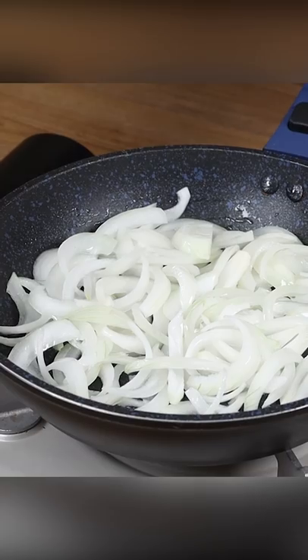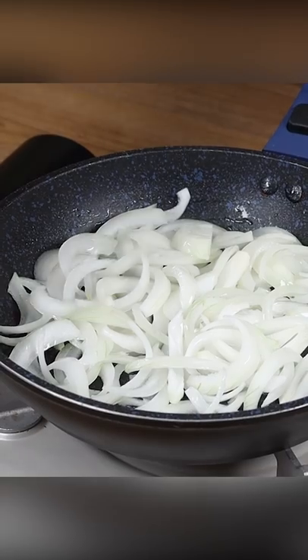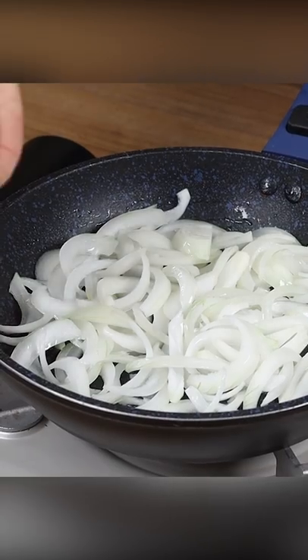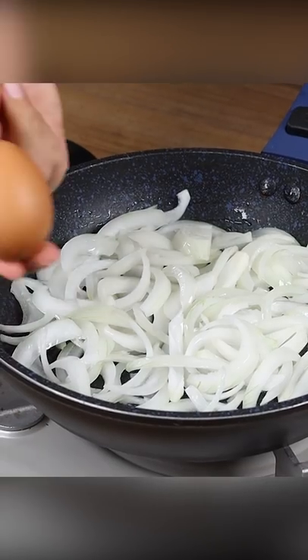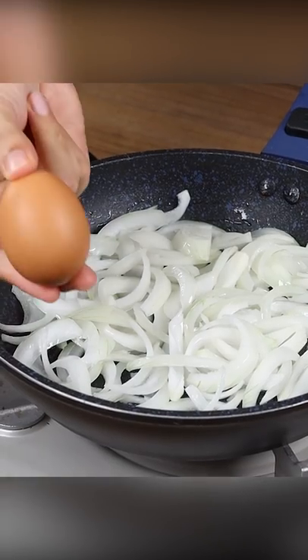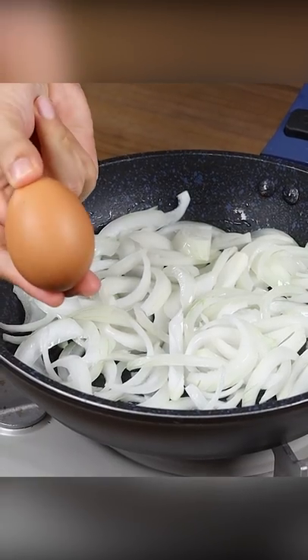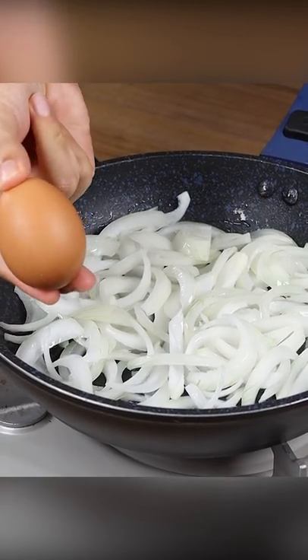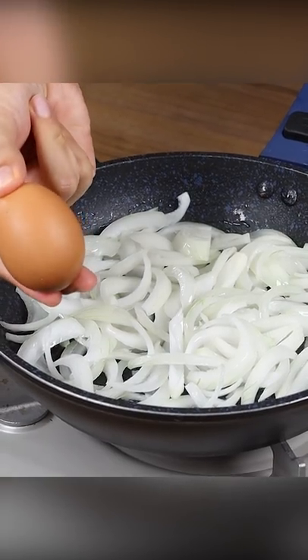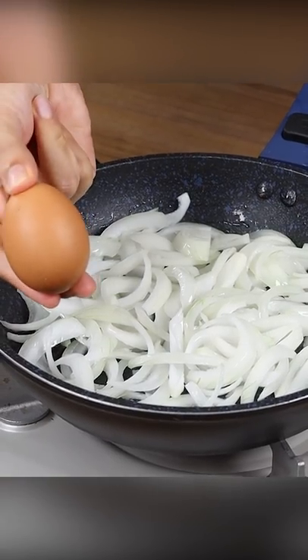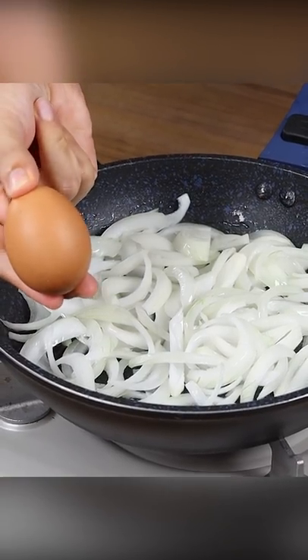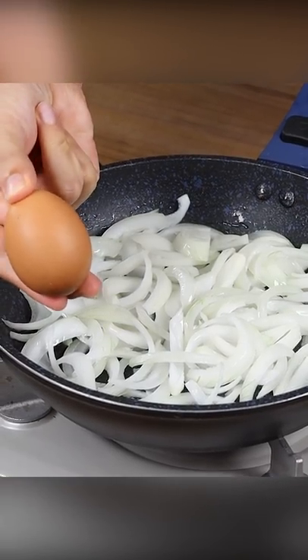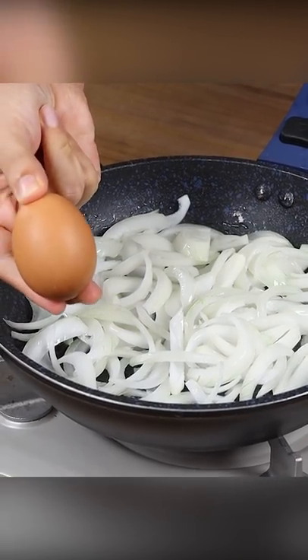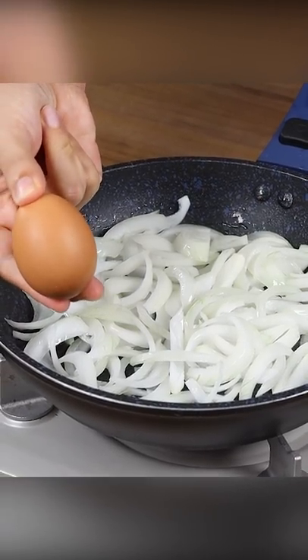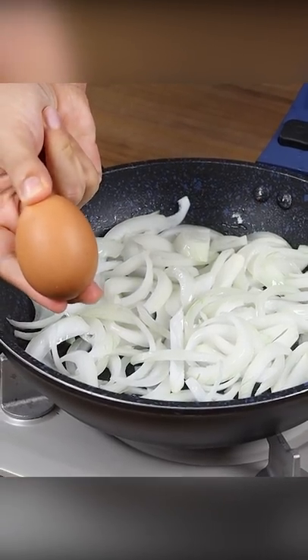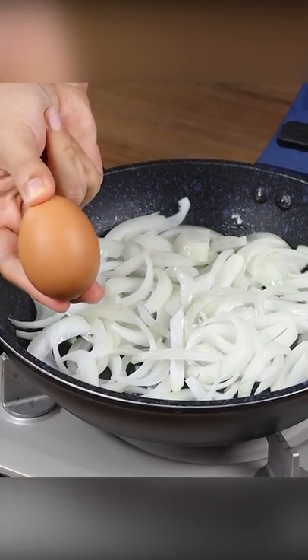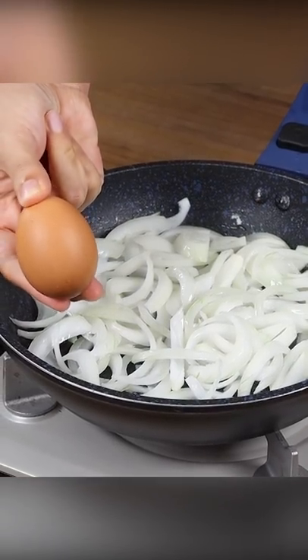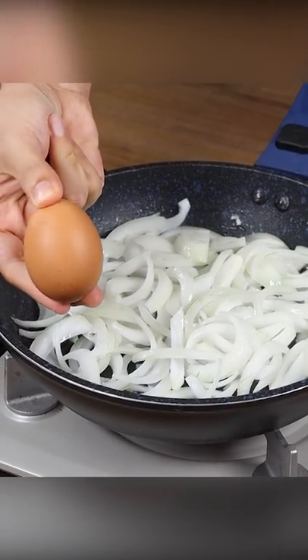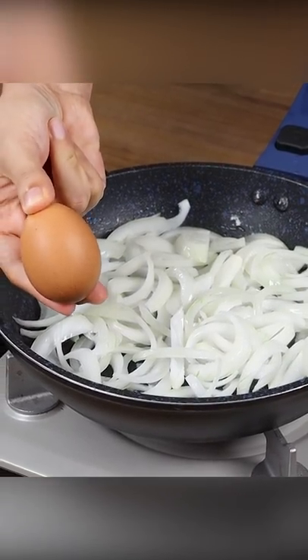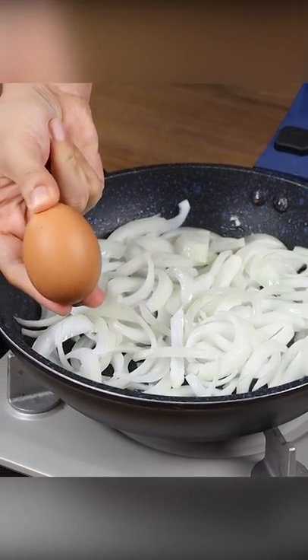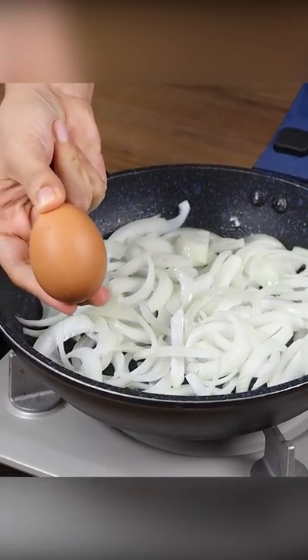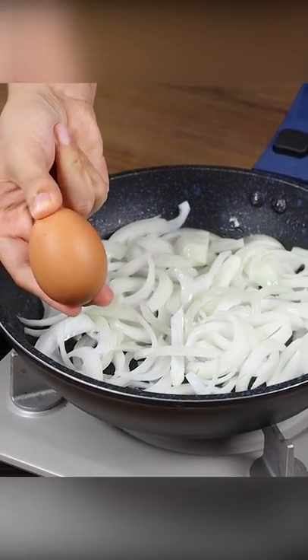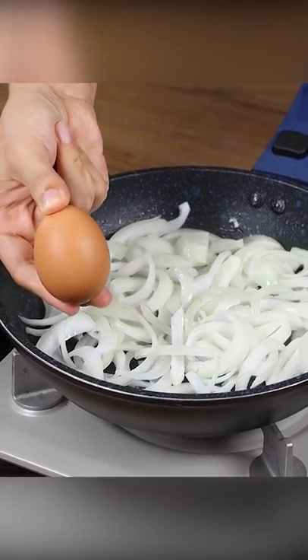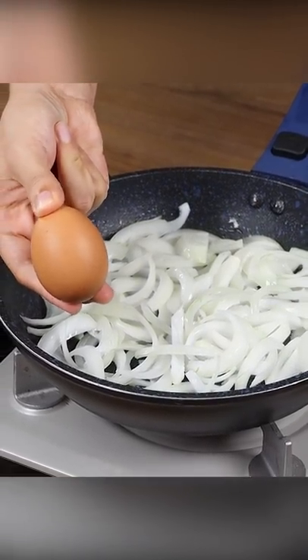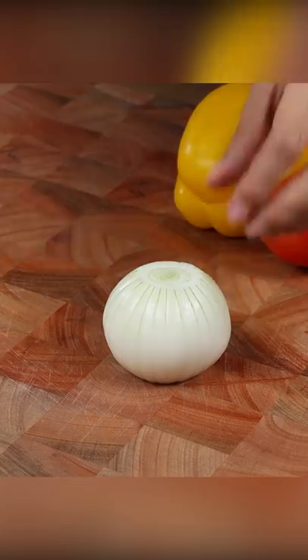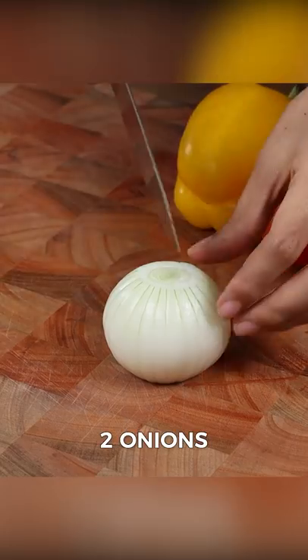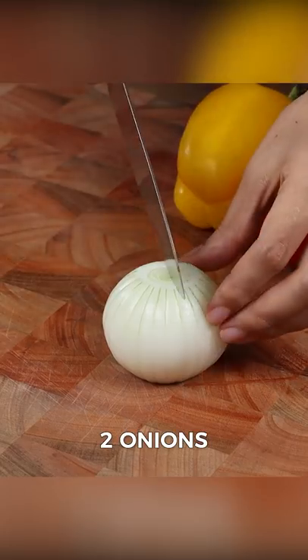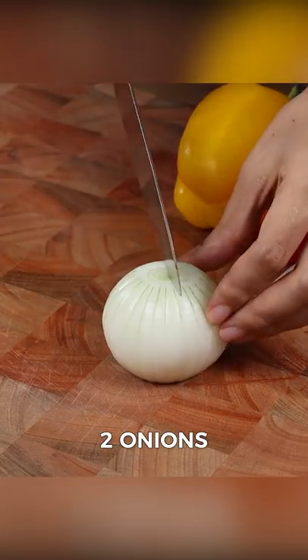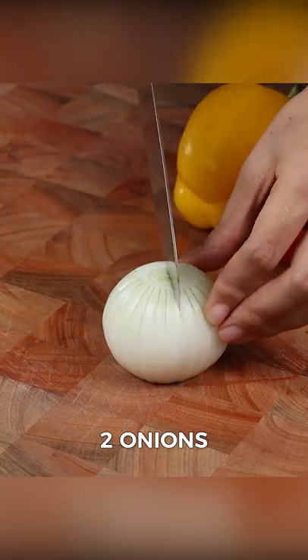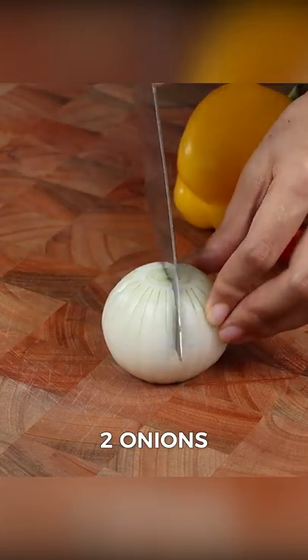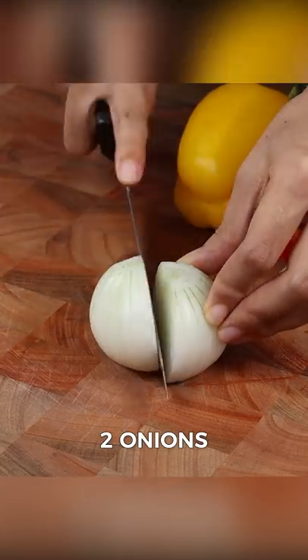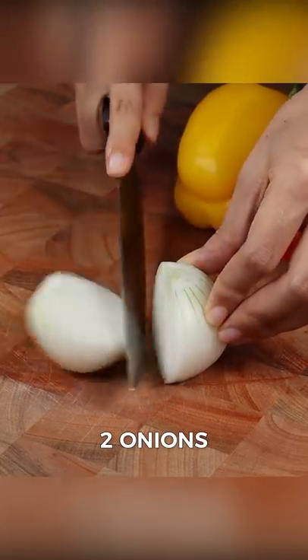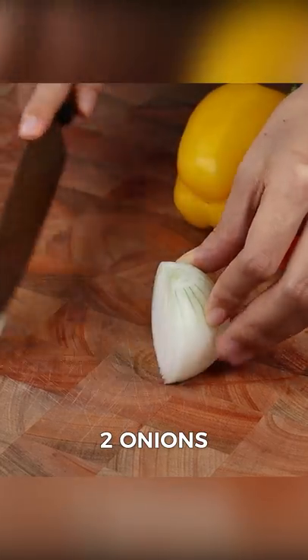Everyone loves onions when they are prepared like this. For this recipe, we will need two onions.